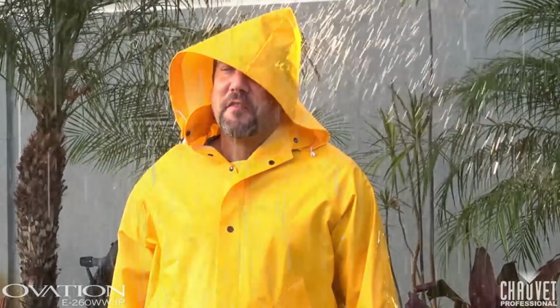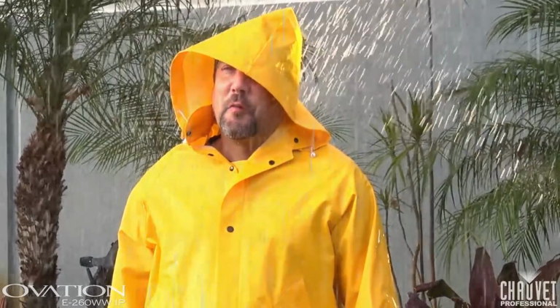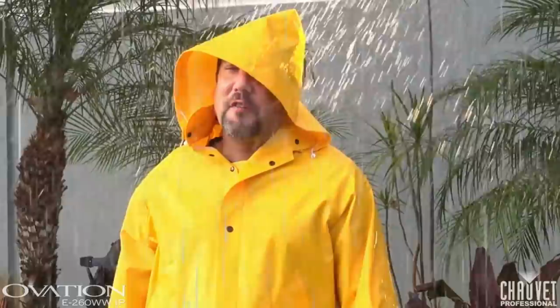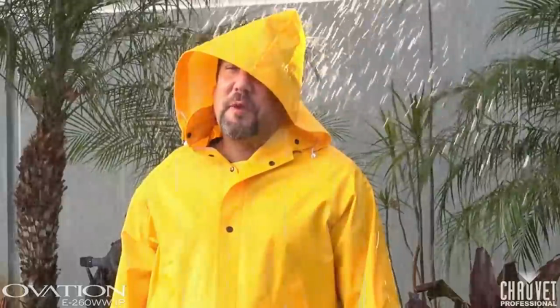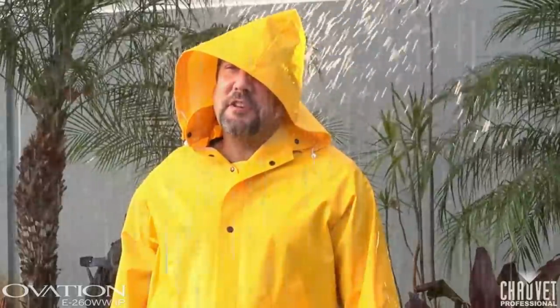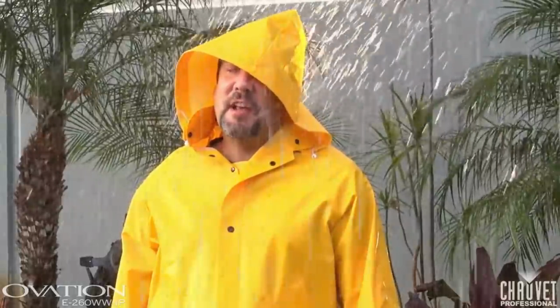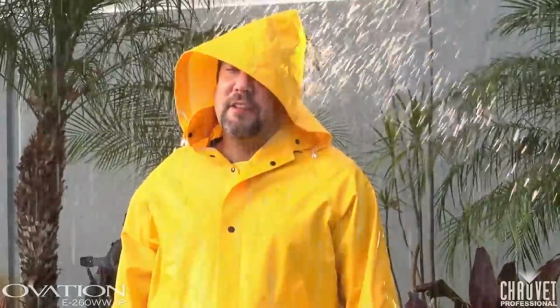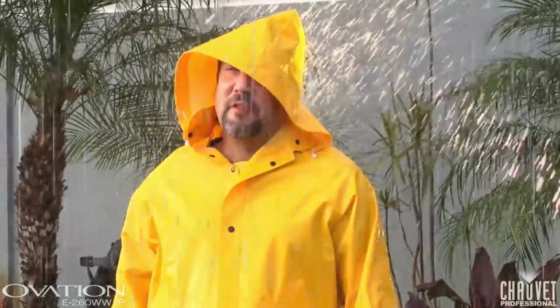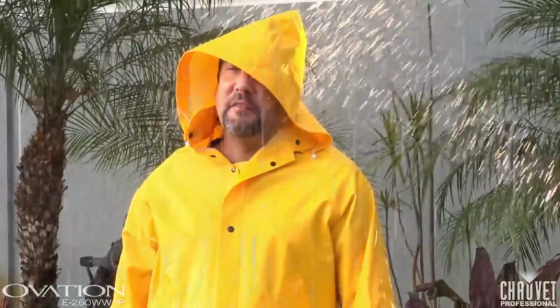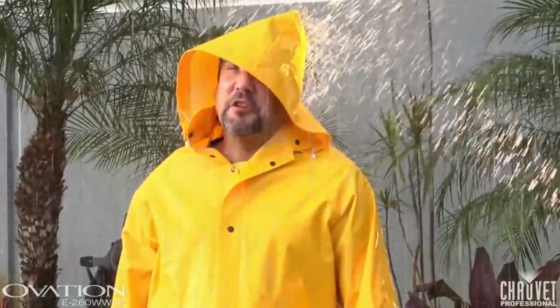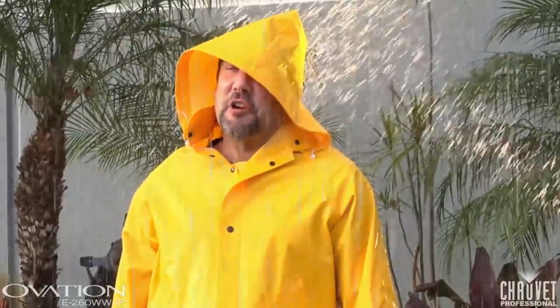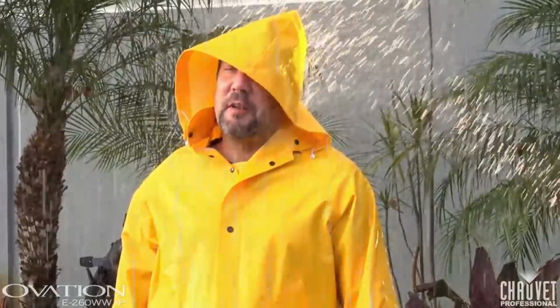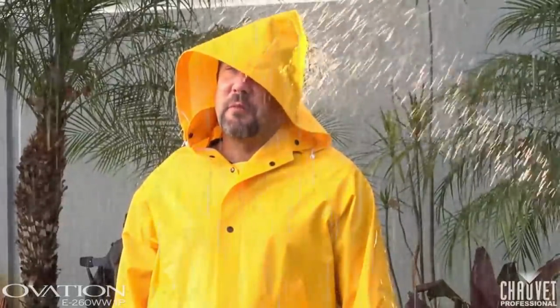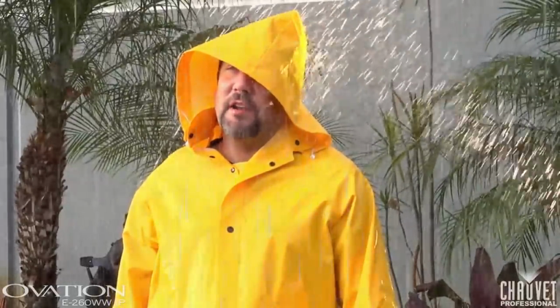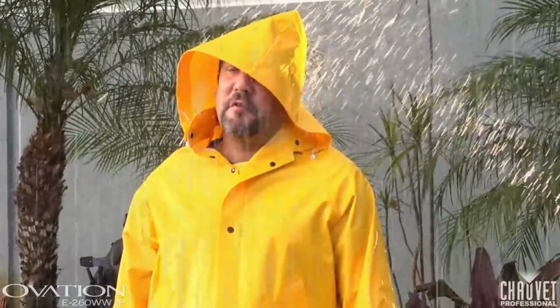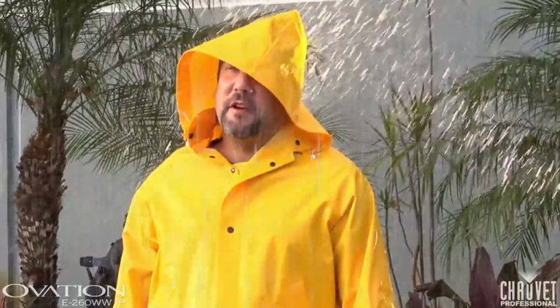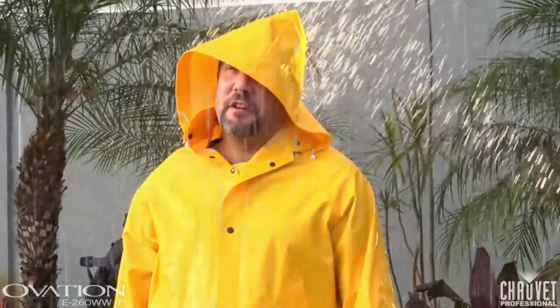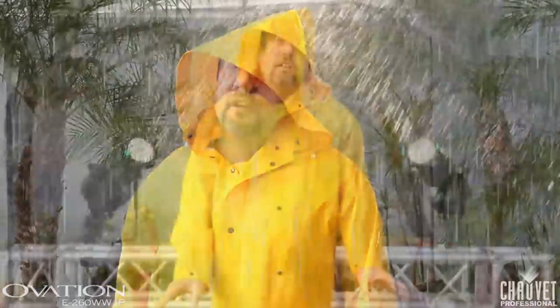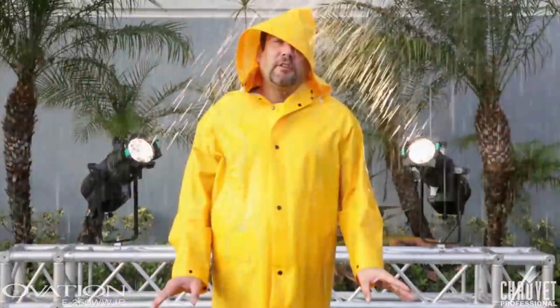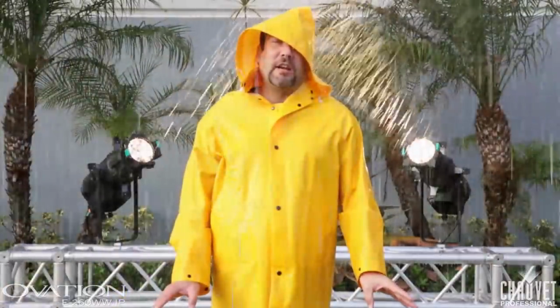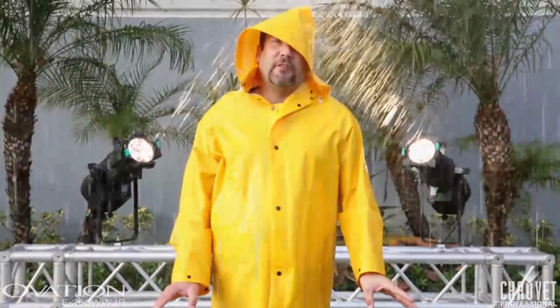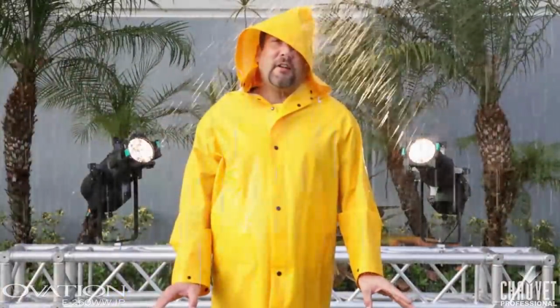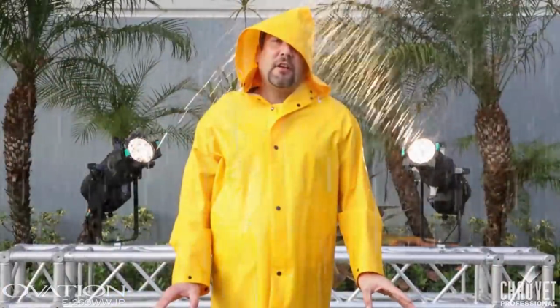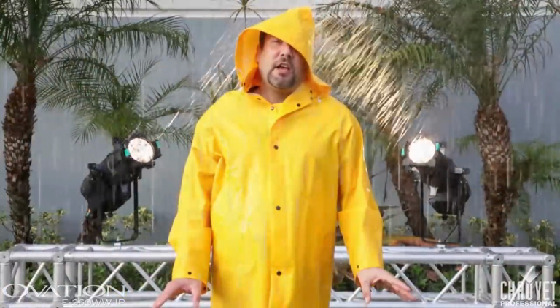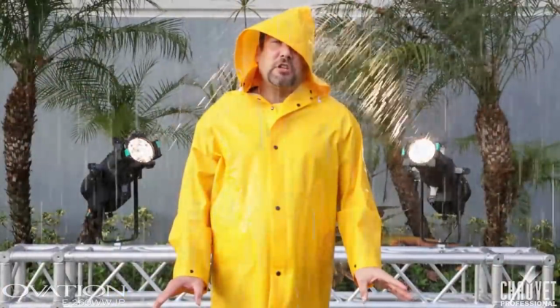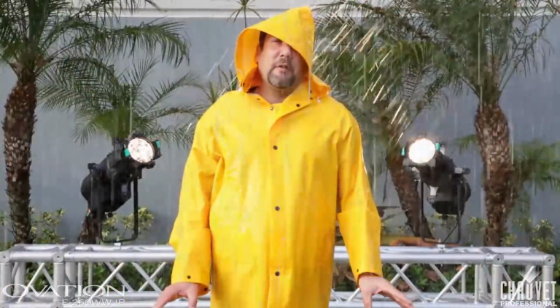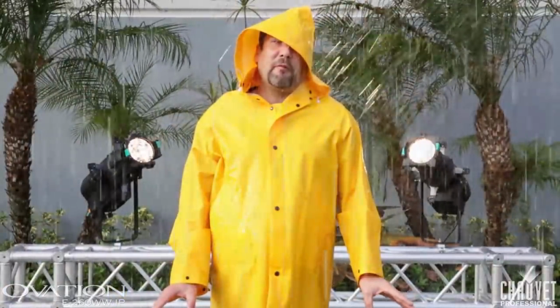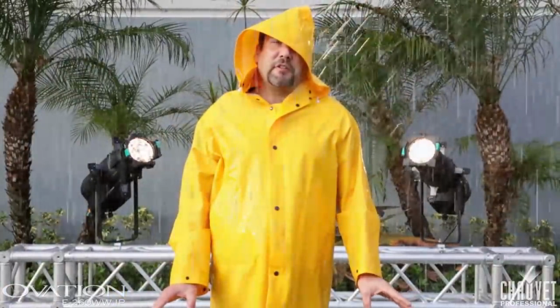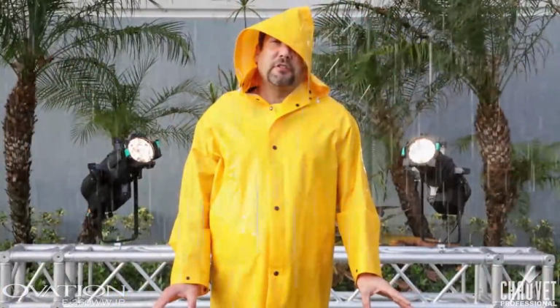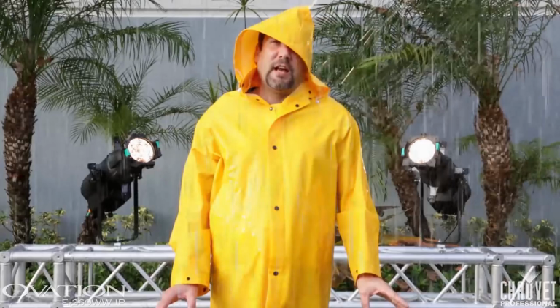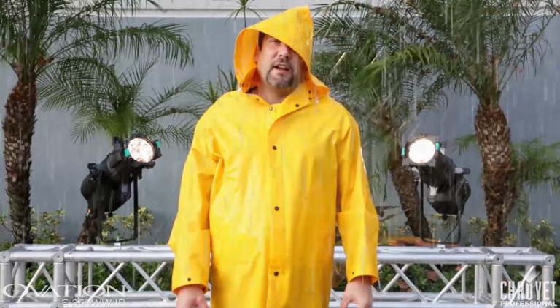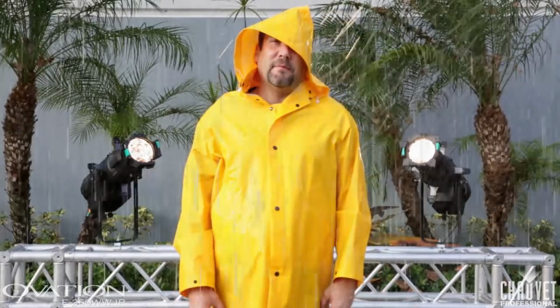For more information on this revolutionary brand new fixture, check us out at Chauvetprofessional.com.